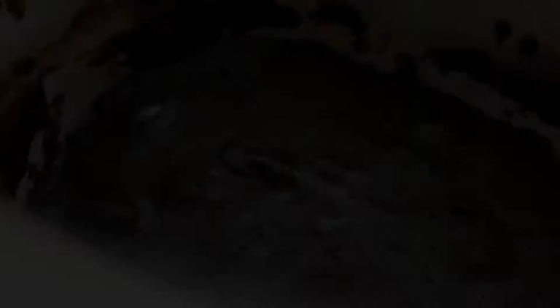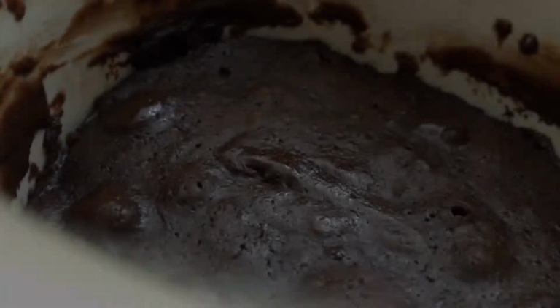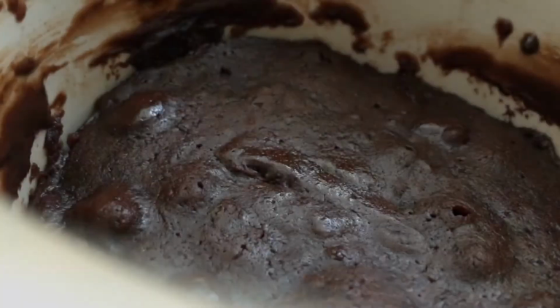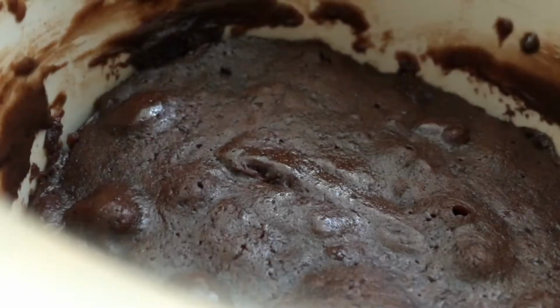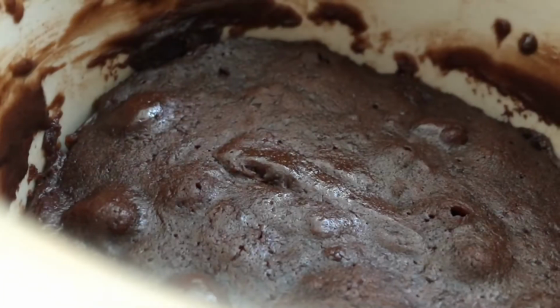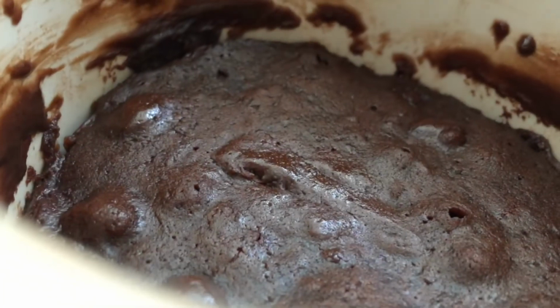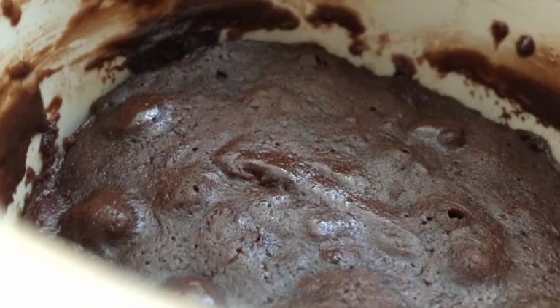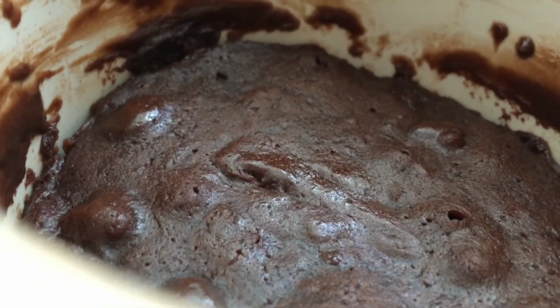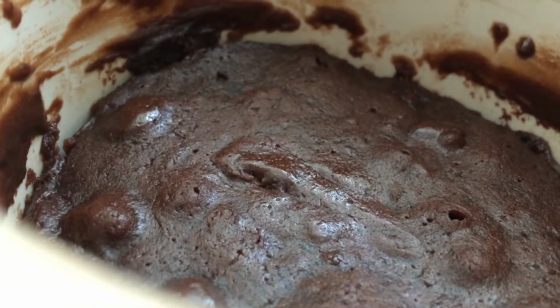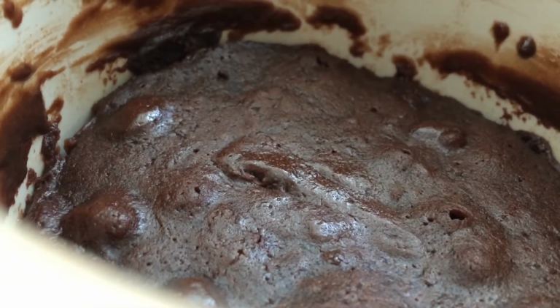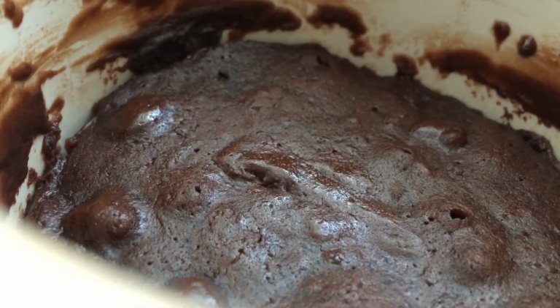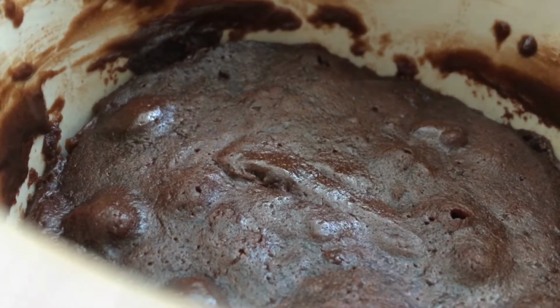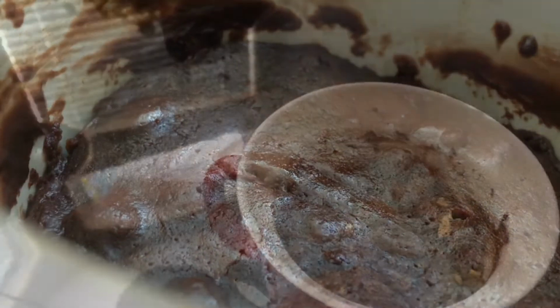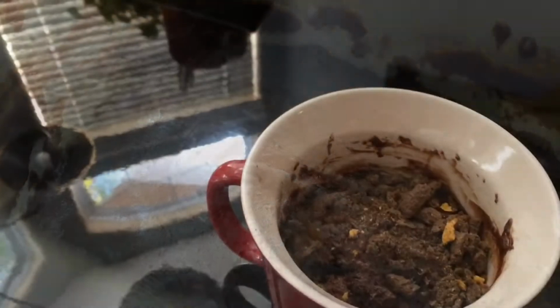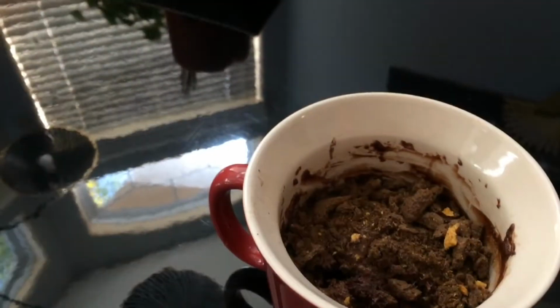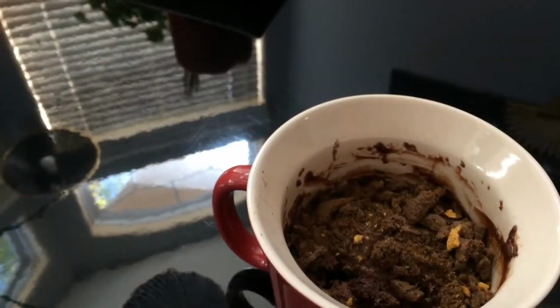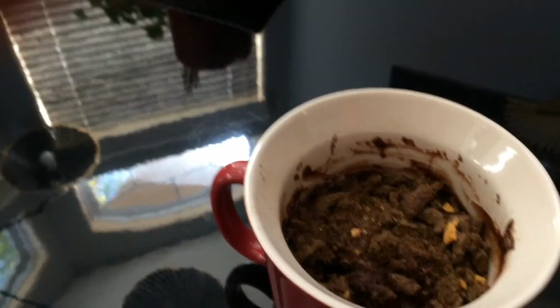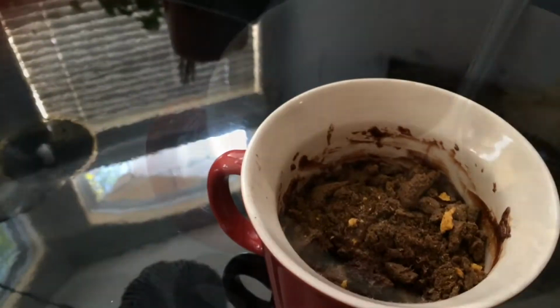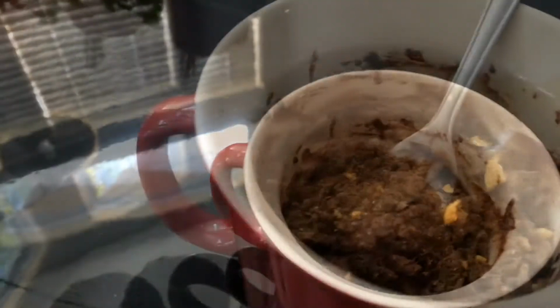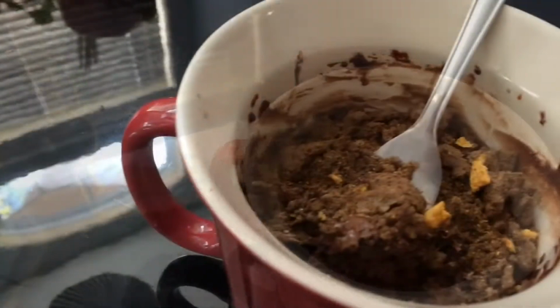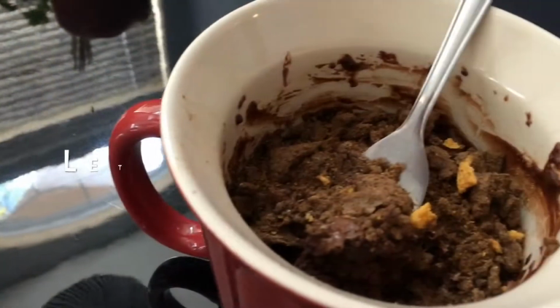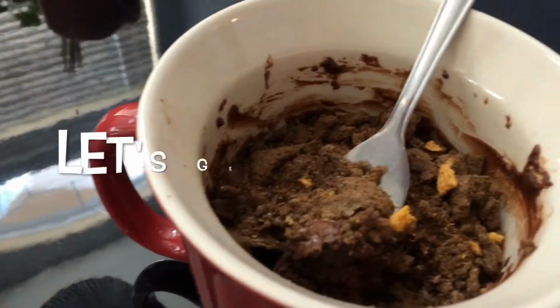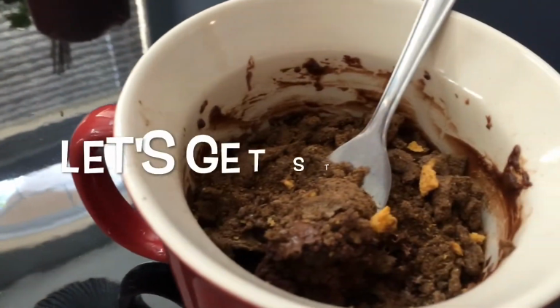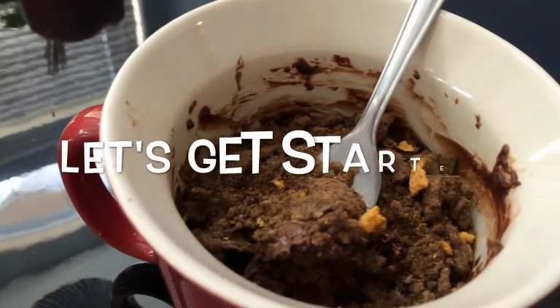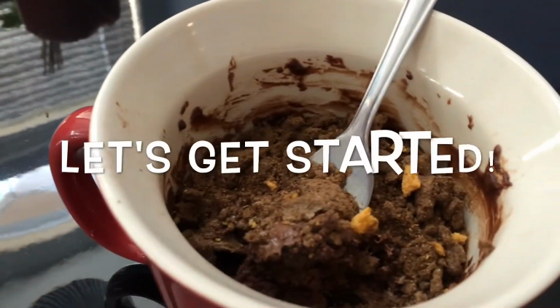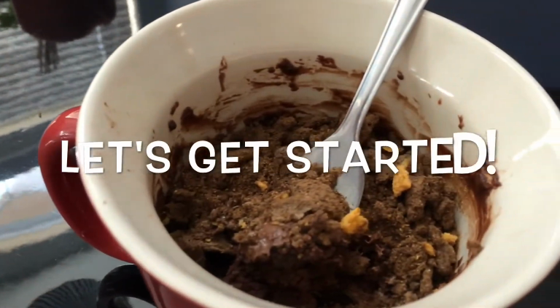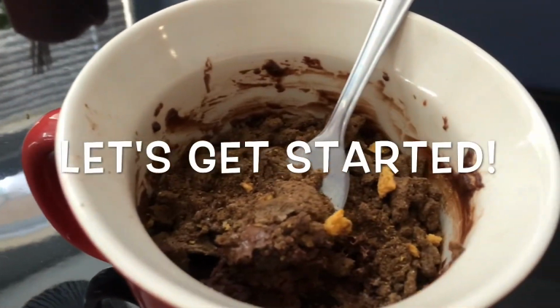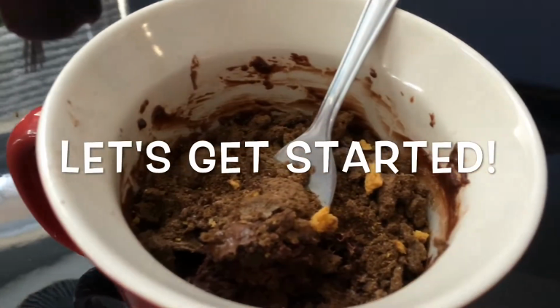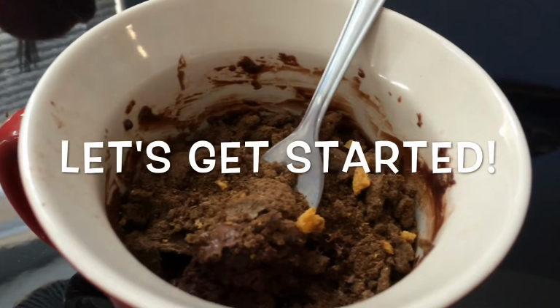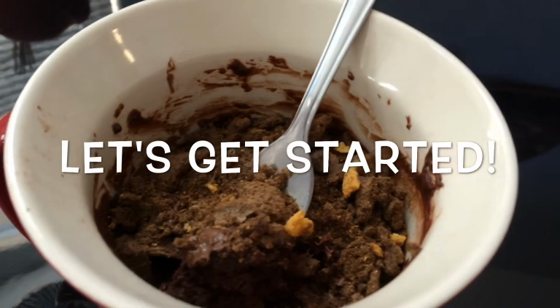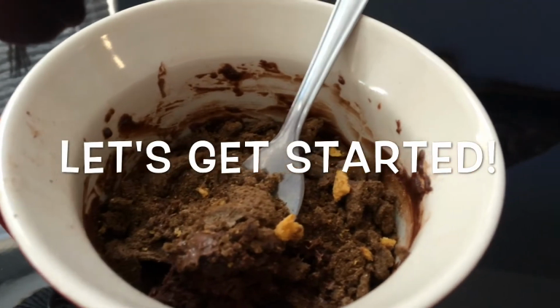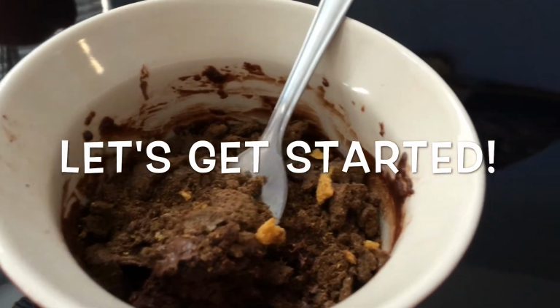Hey everyone! Today I'm going to show you guys how to make this really quick and easy brownie in a mug. So let's get started.